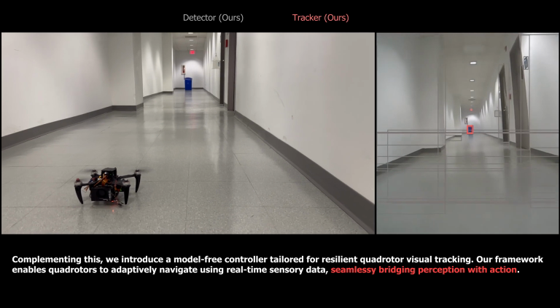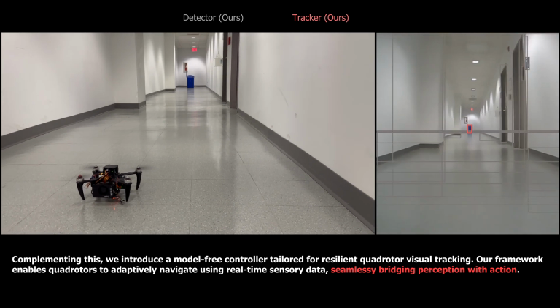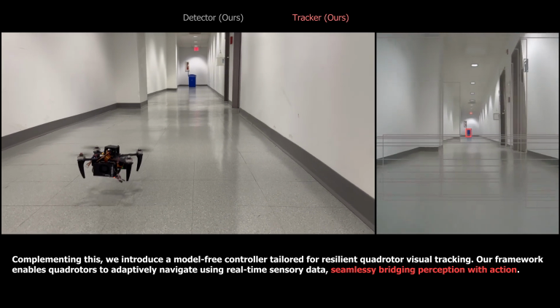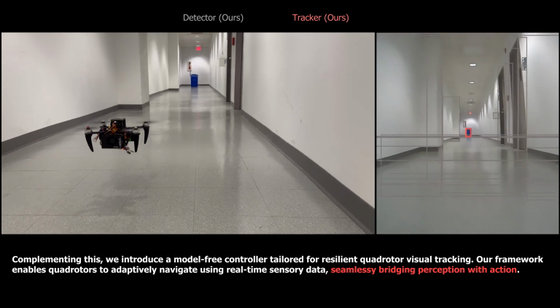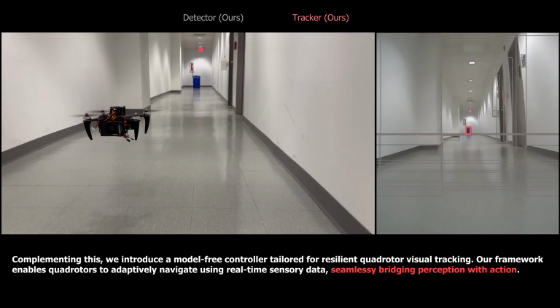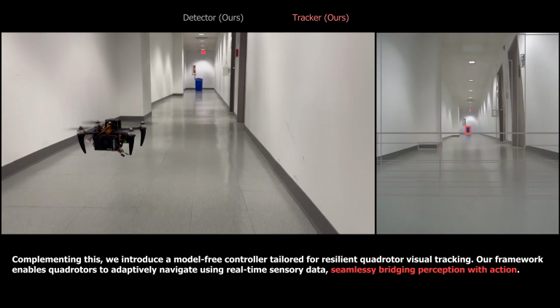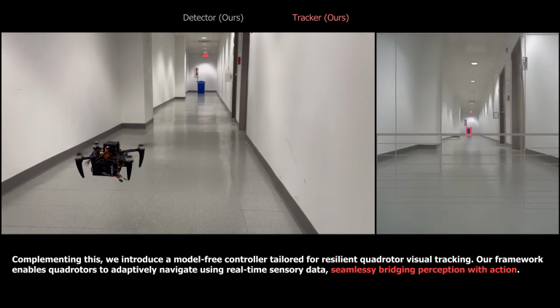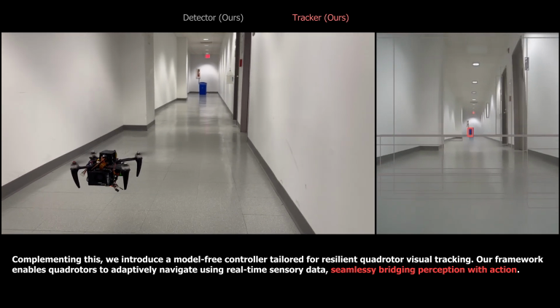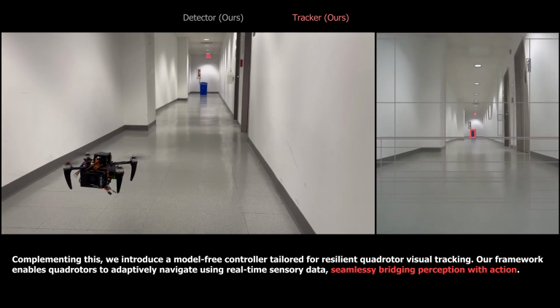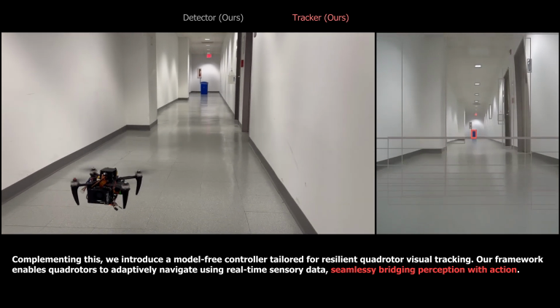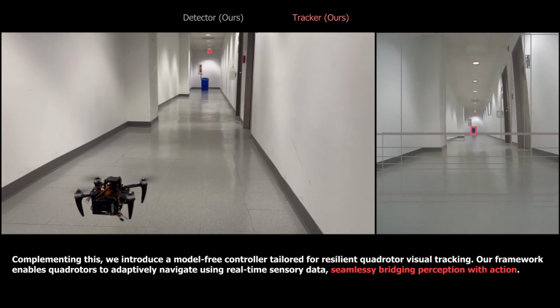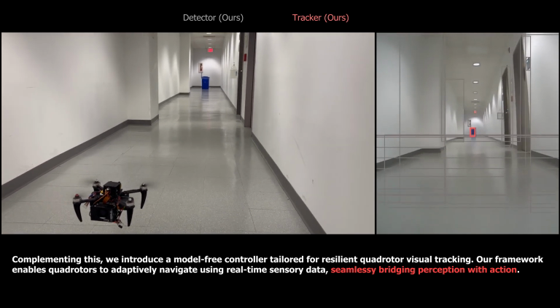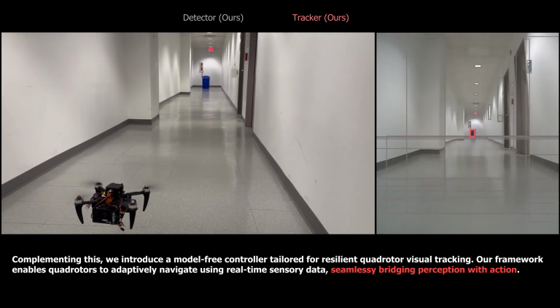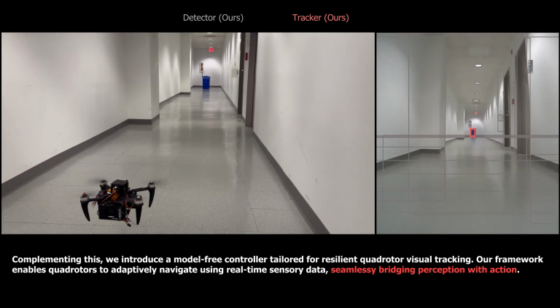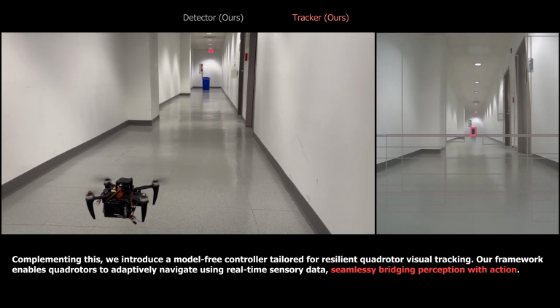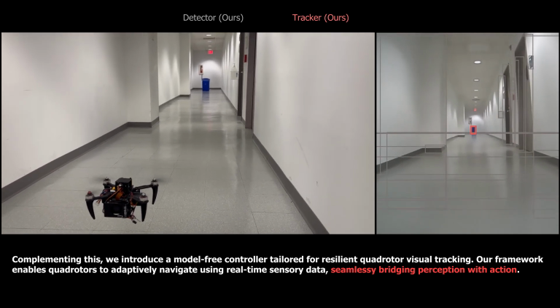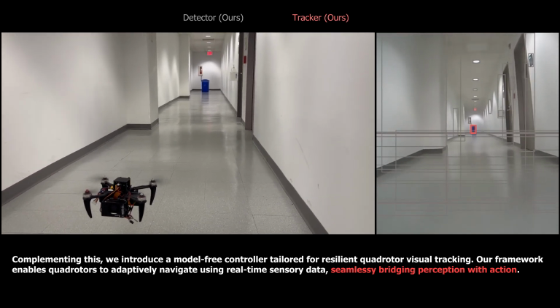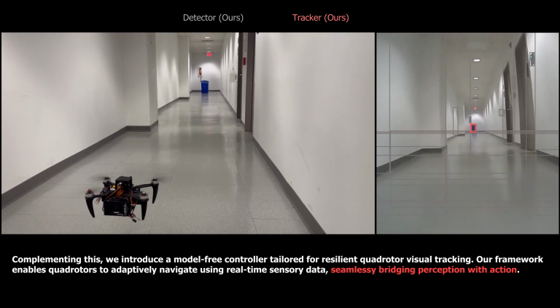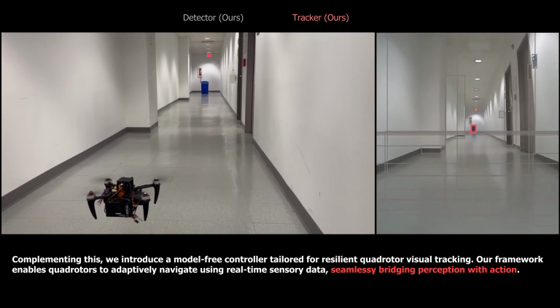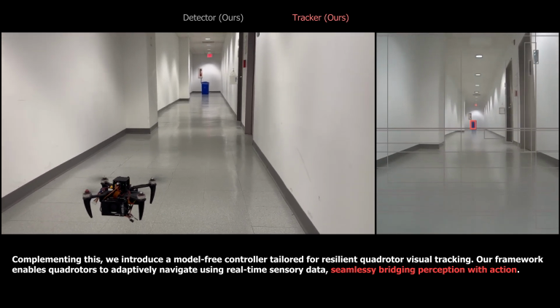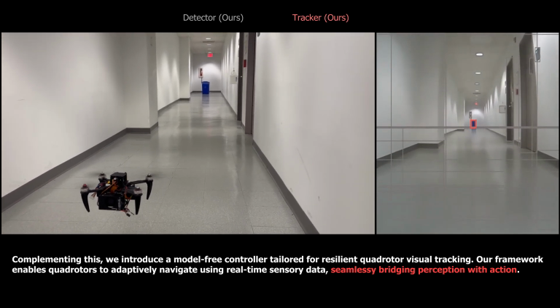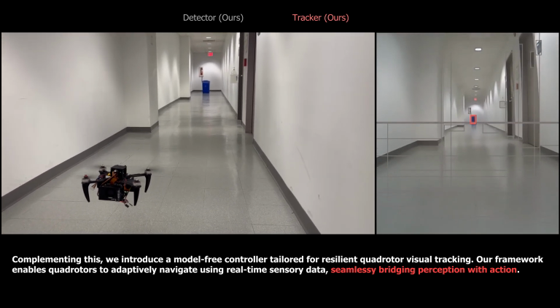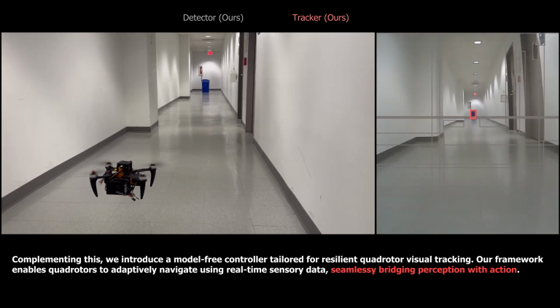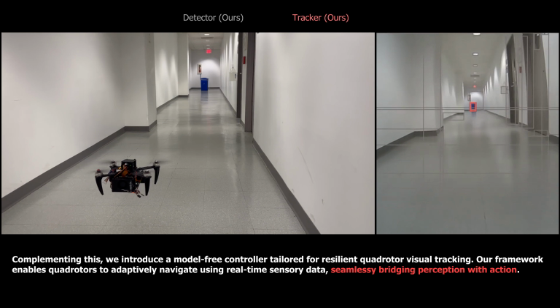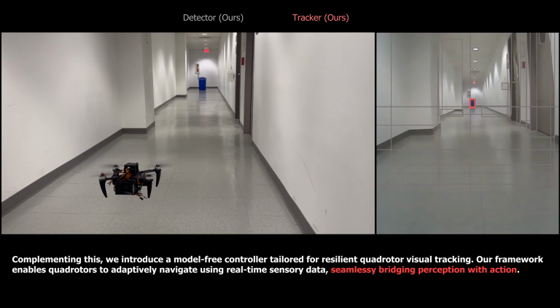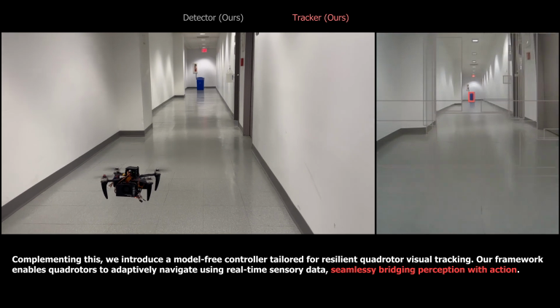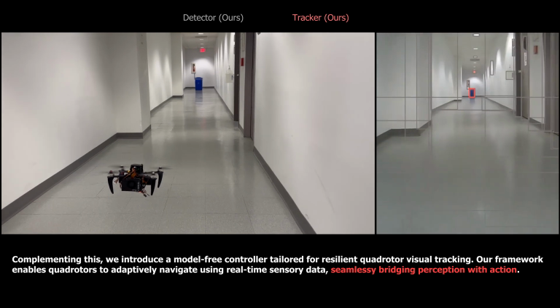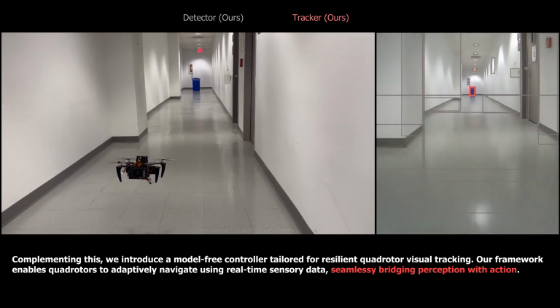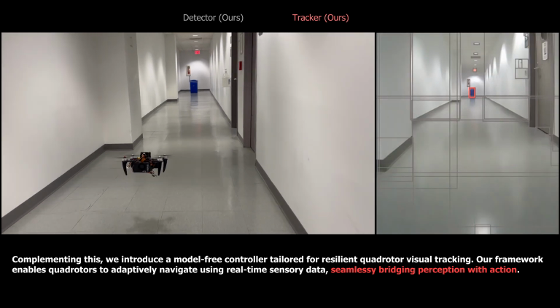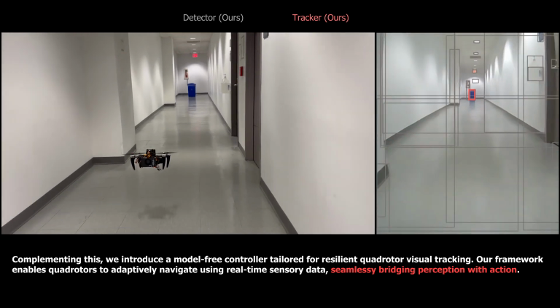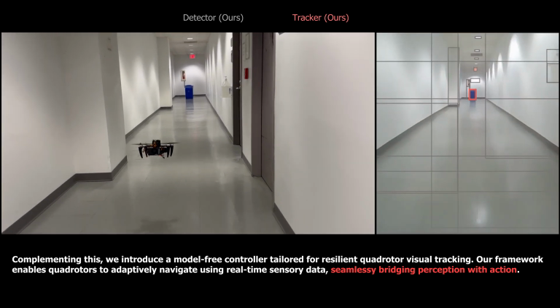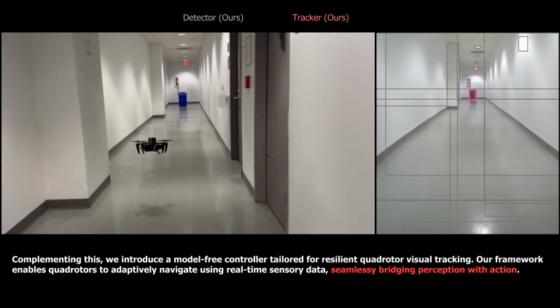Complementing the perception framework, we introduce a model-free visual controller tailored for resilient quadrotor tracking.